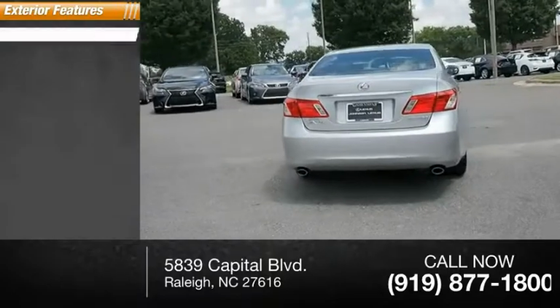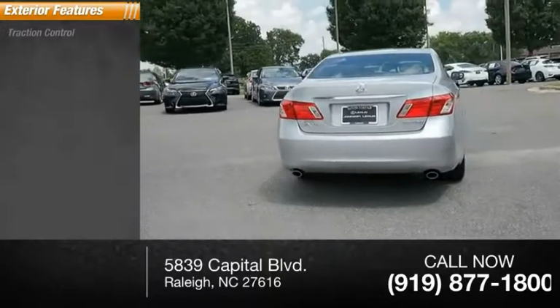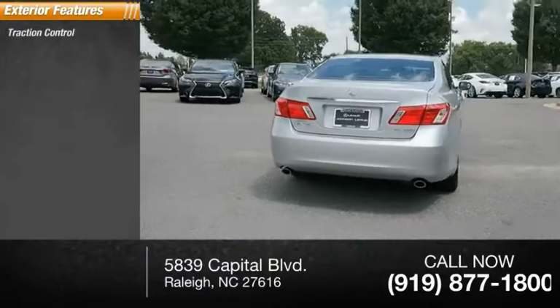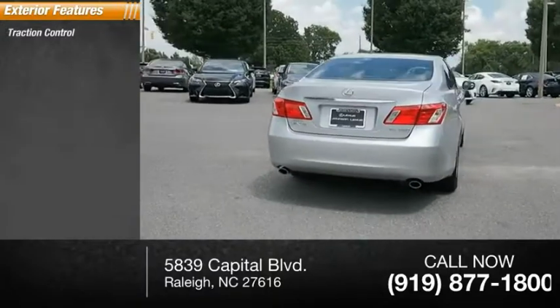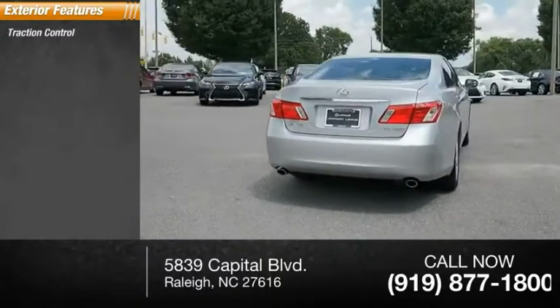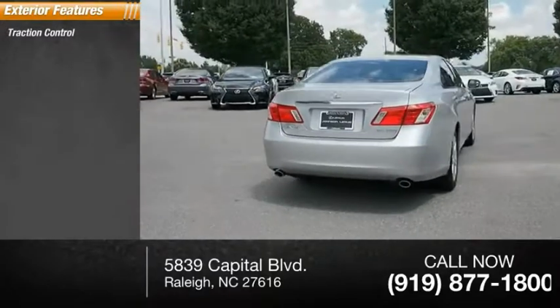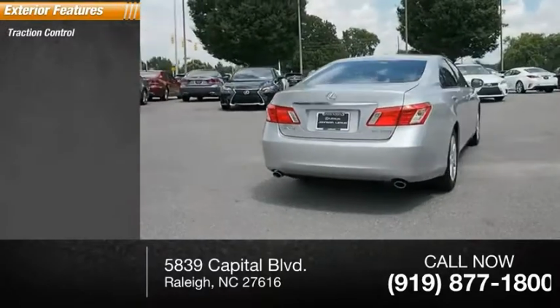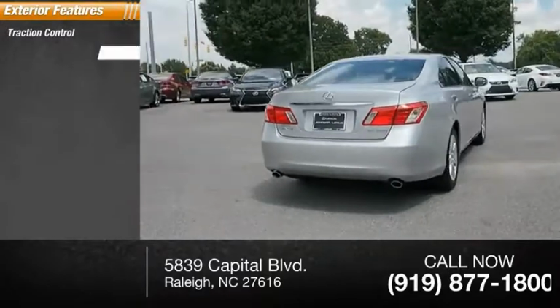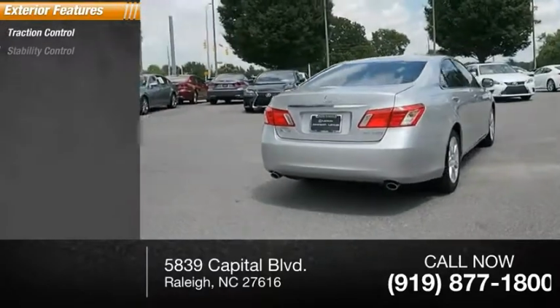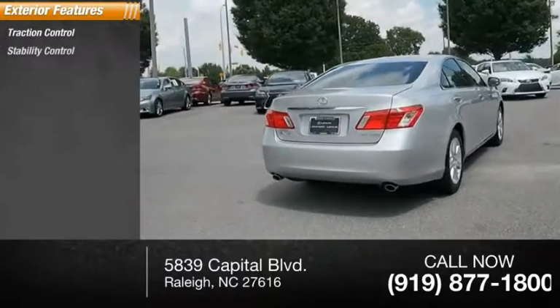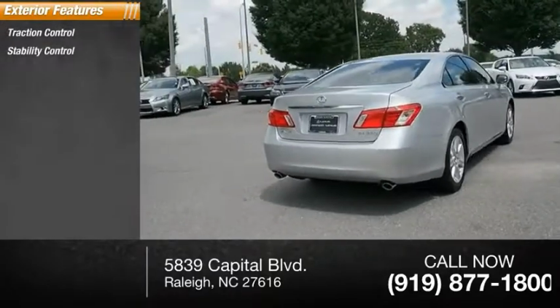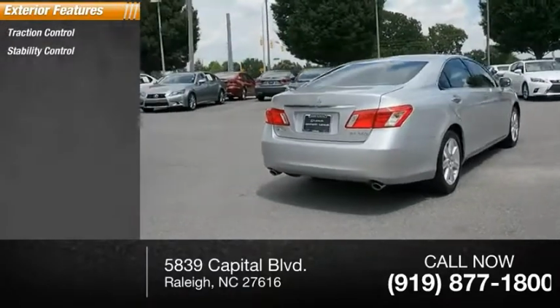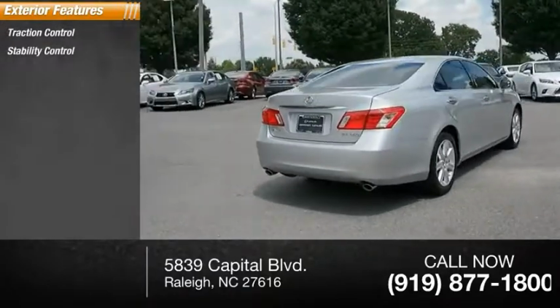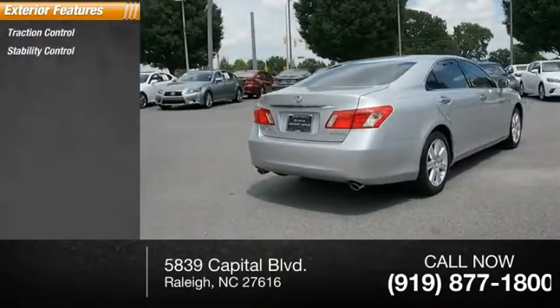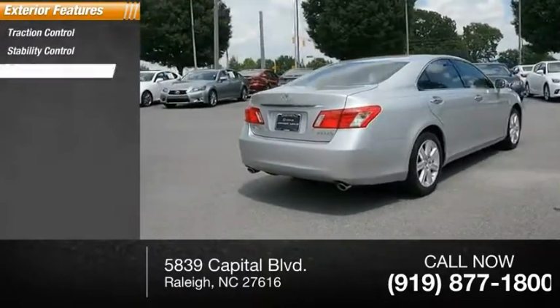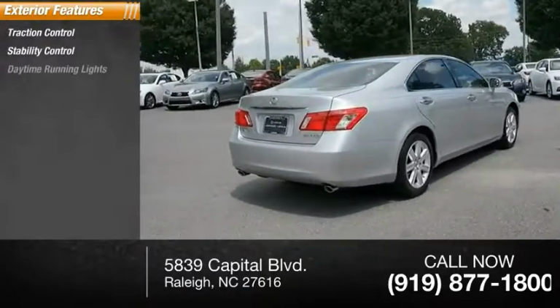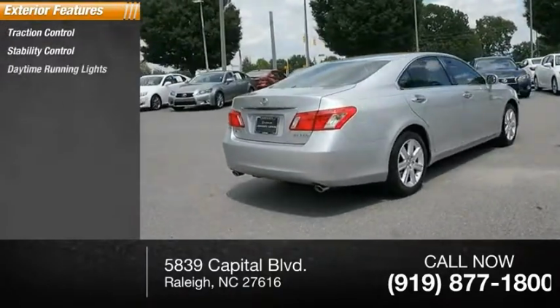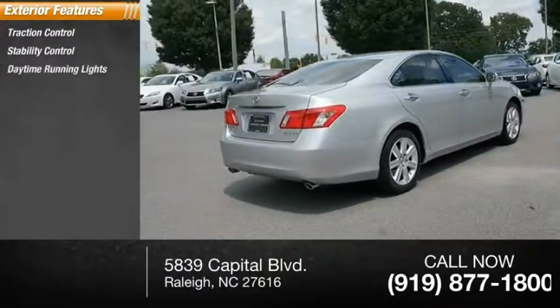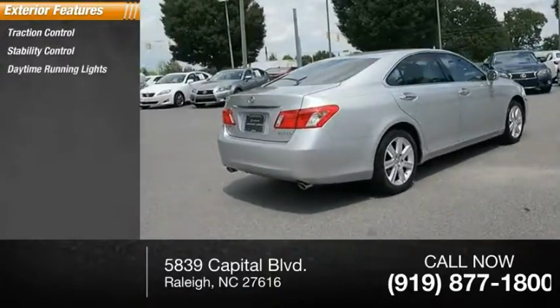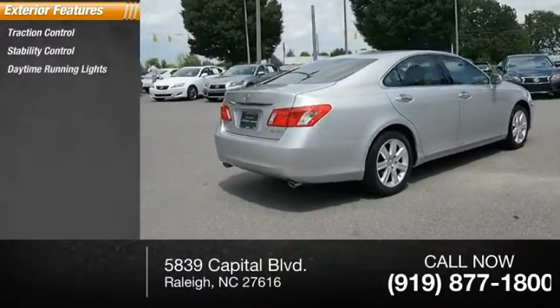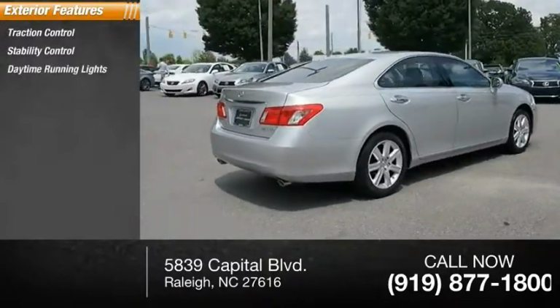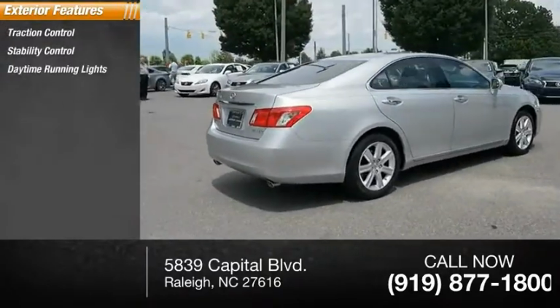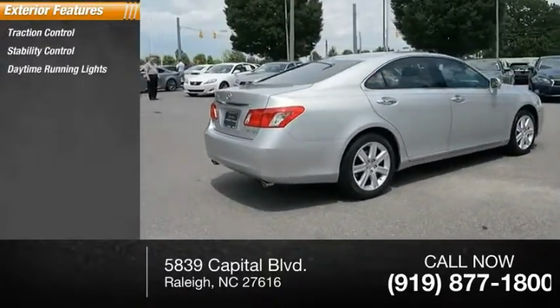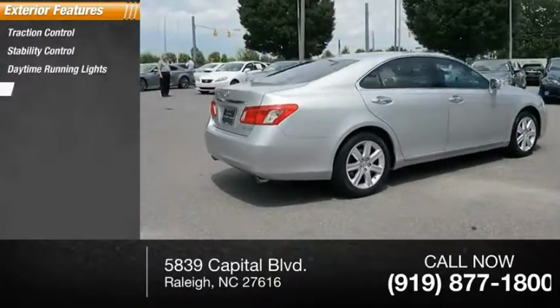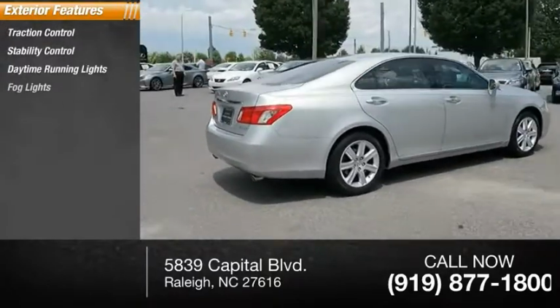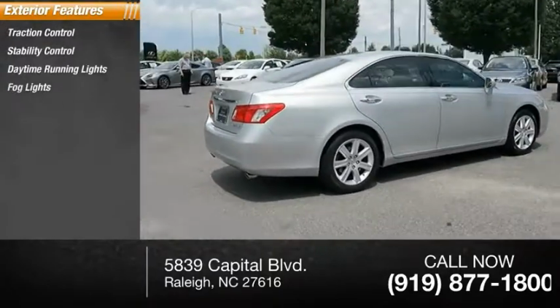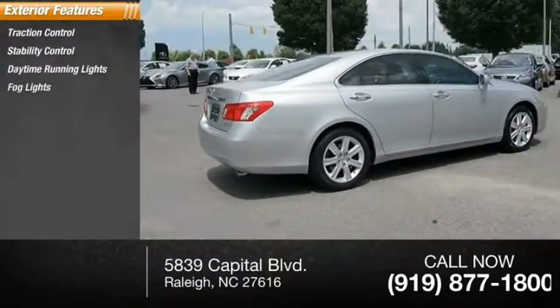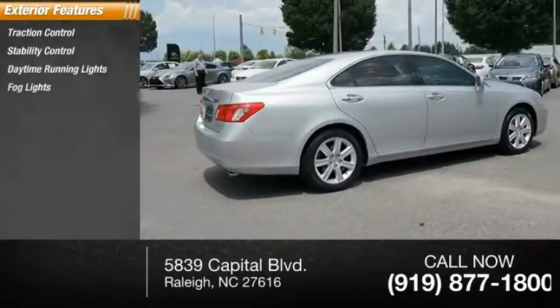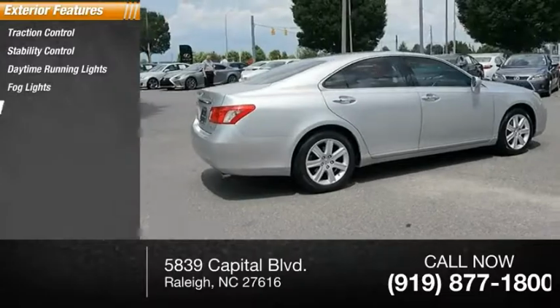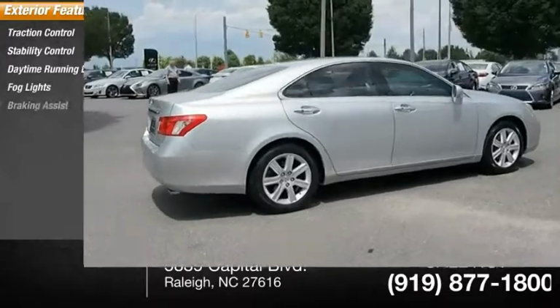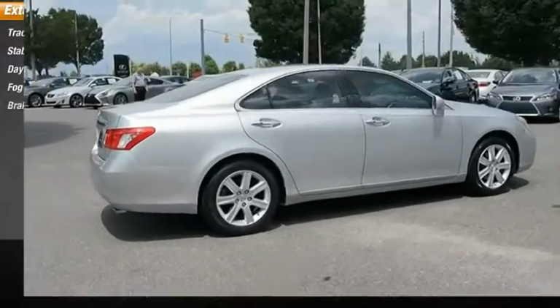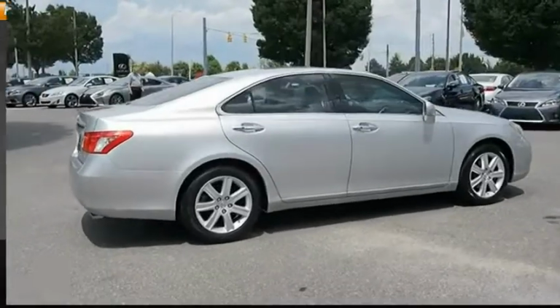Traction control, stability control, daytime running lights, fog lights, braking assist.